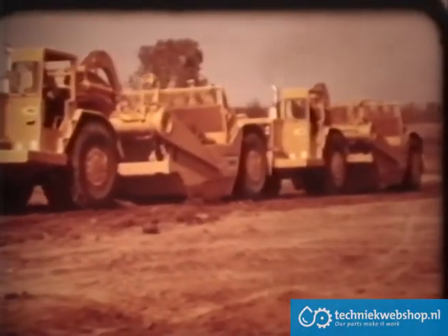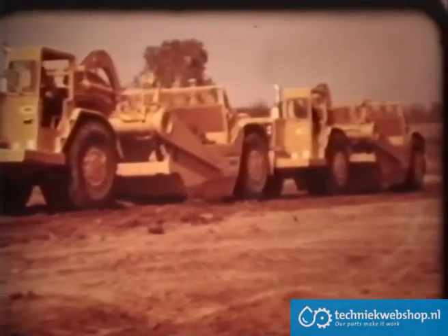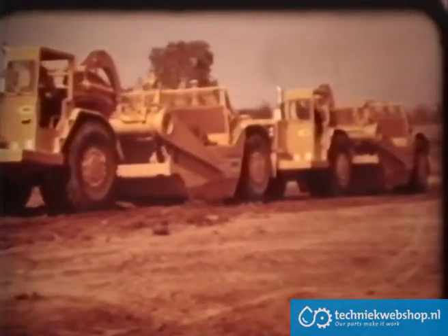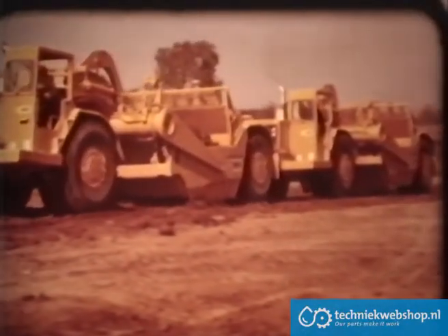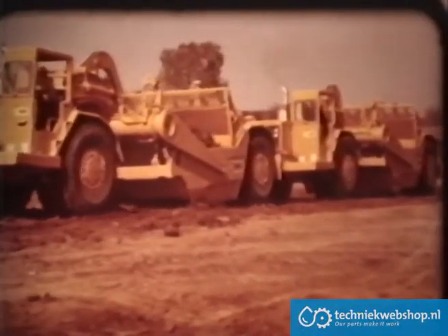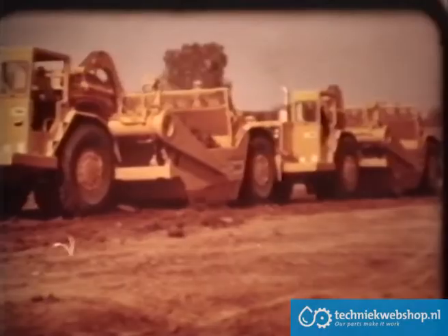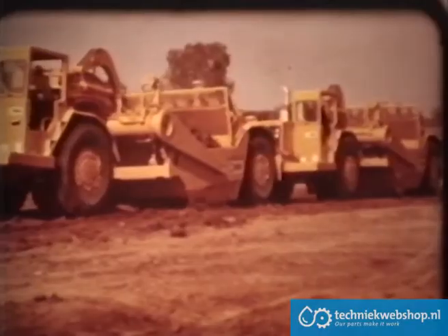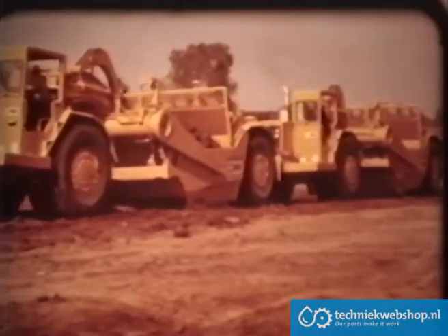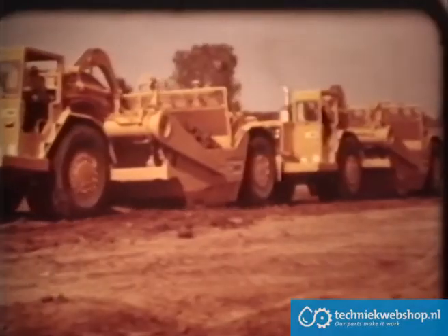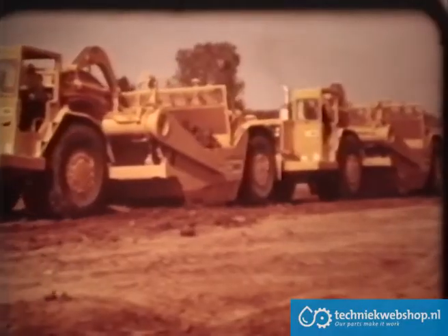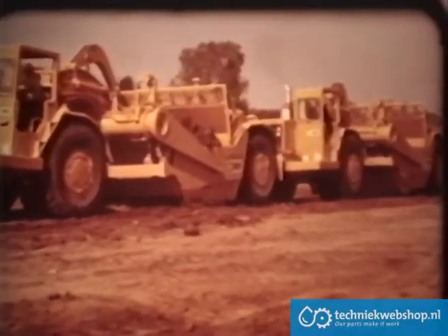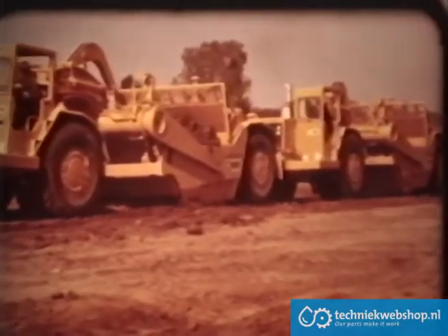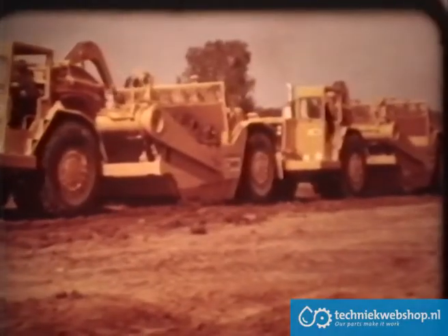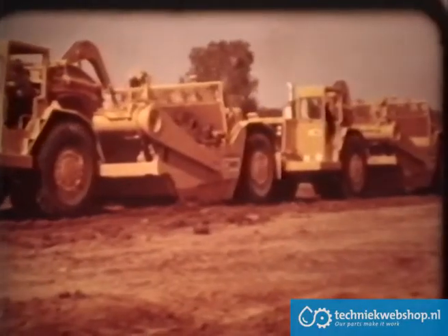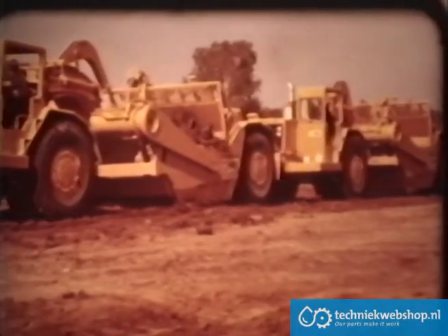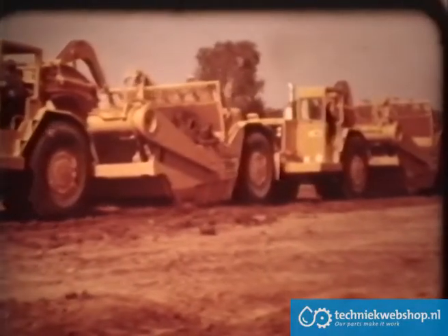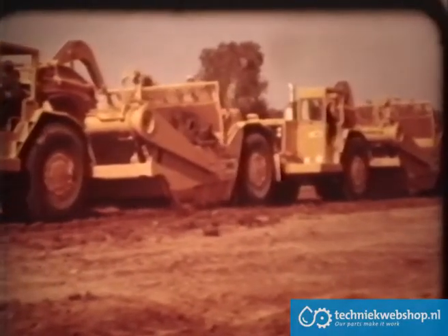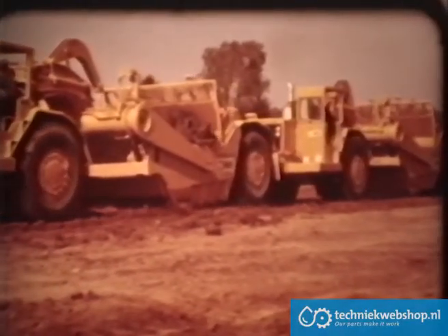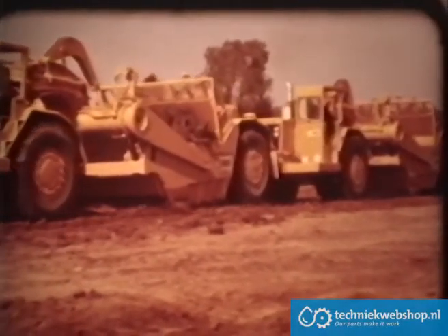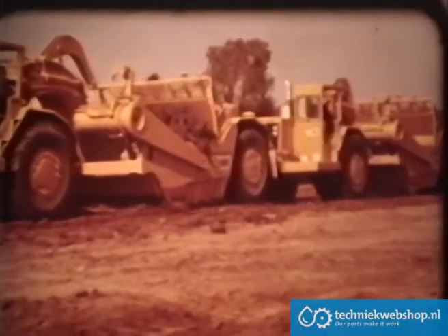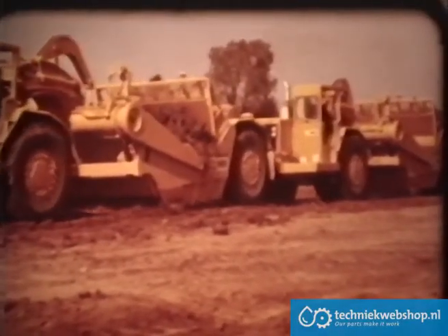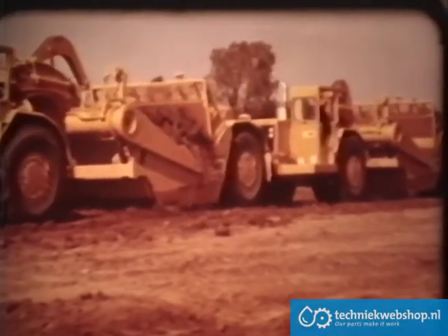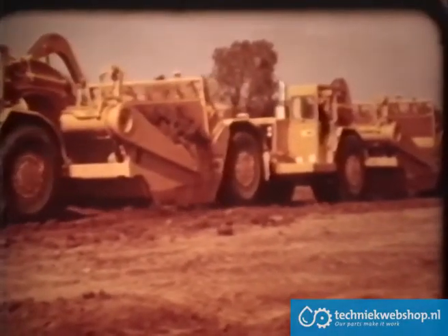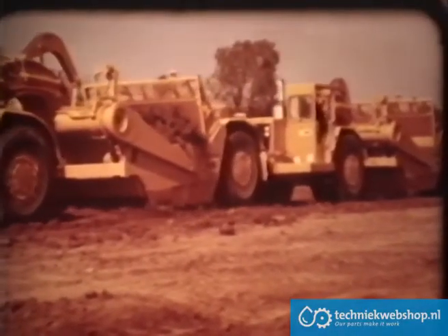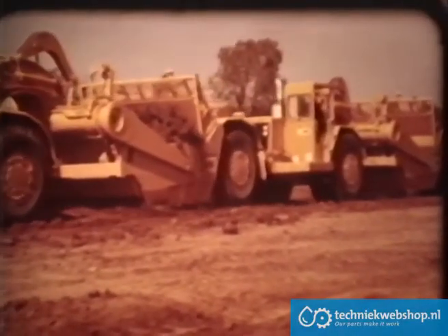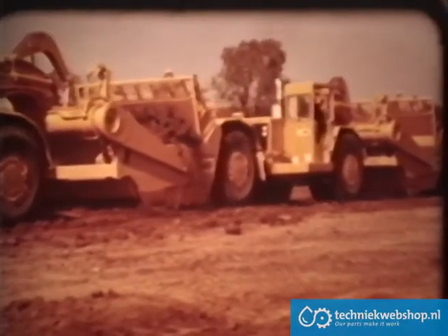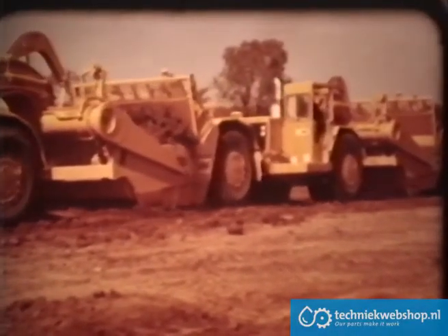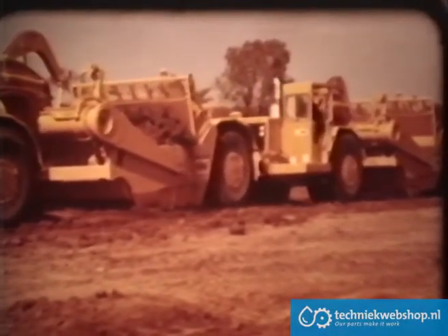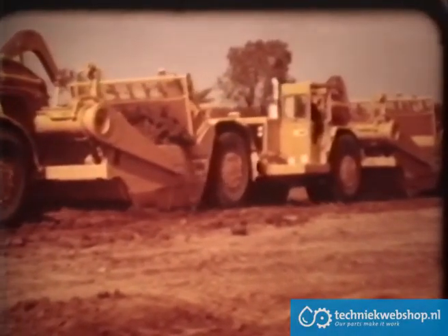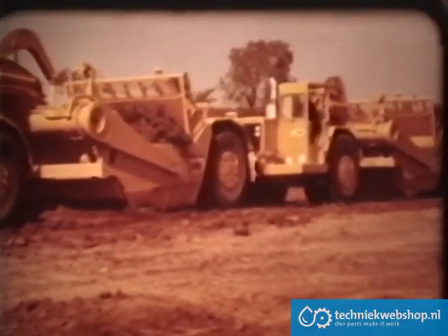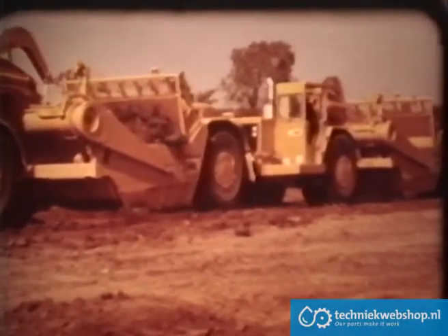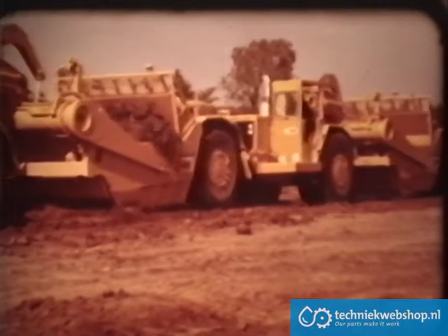To help you develop the necessary skills, here are some operating tips on CAT push-pull scrapers.